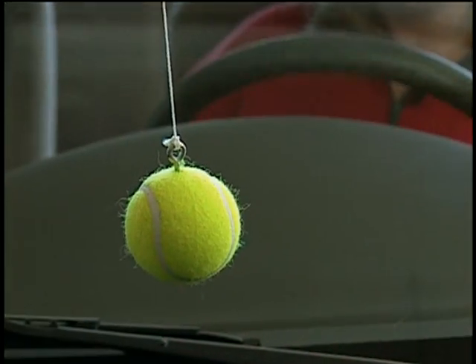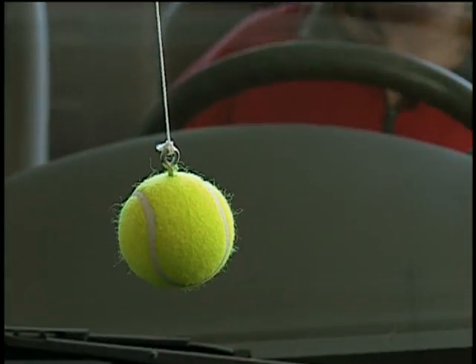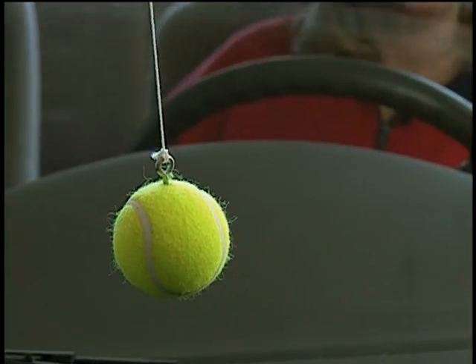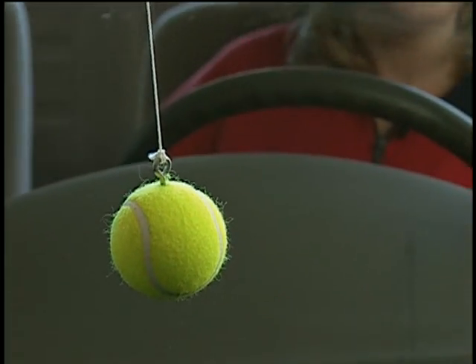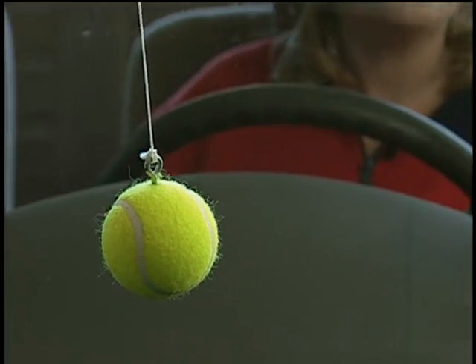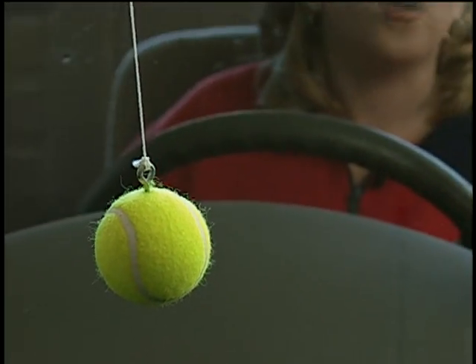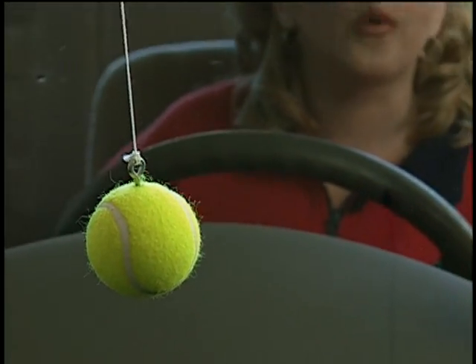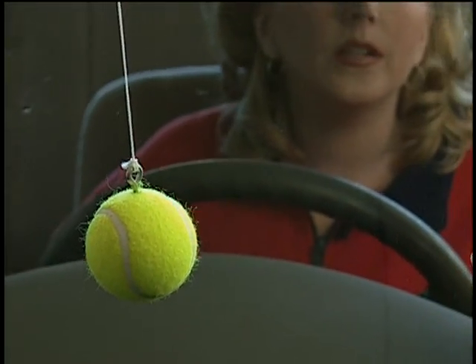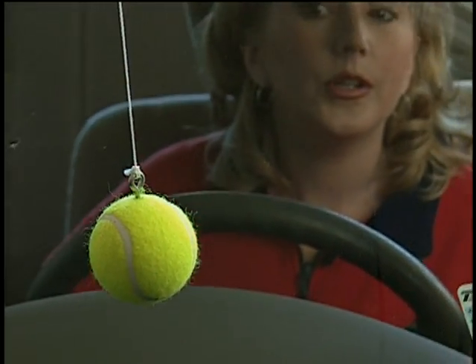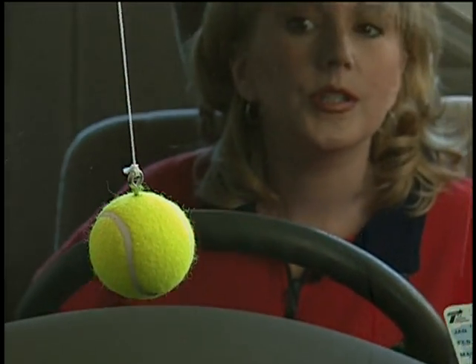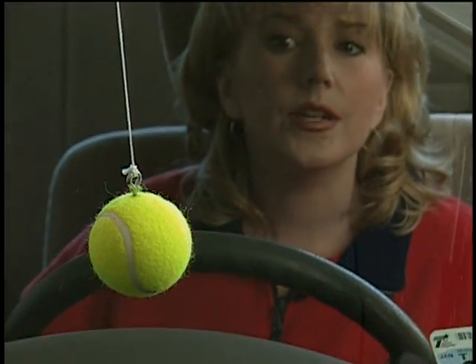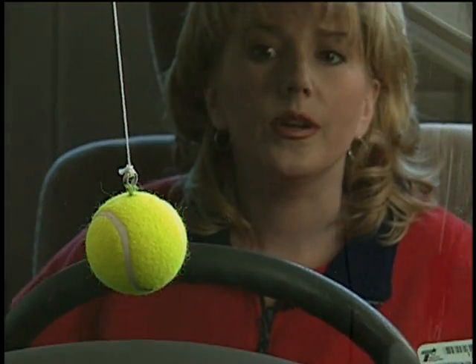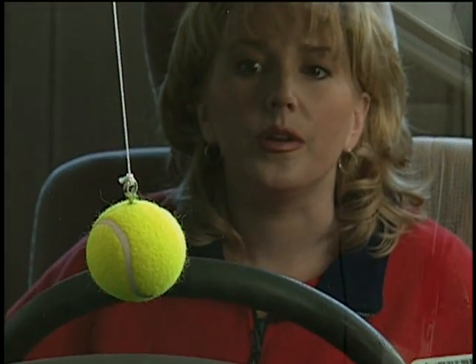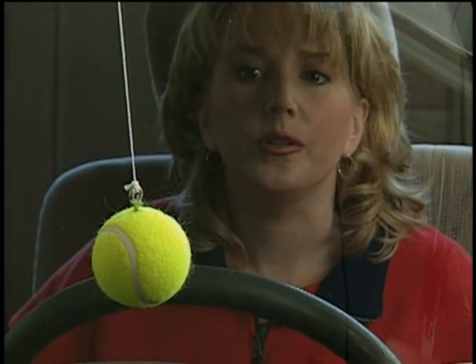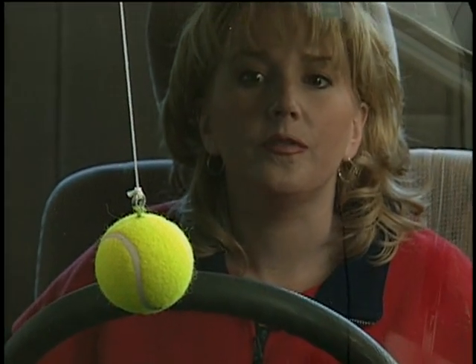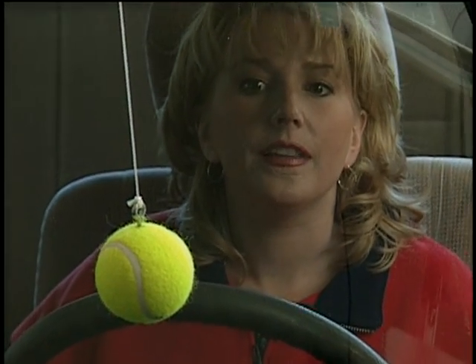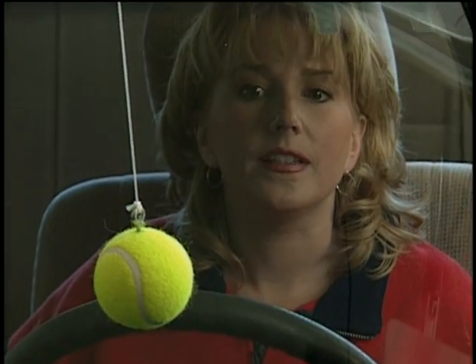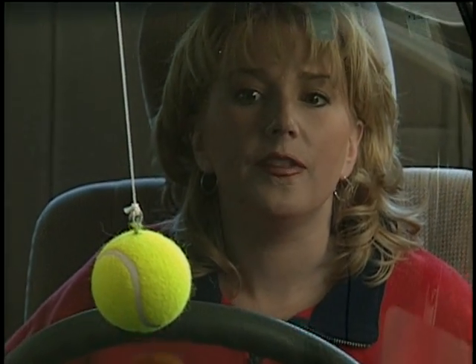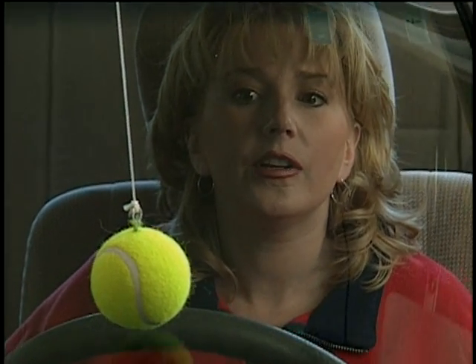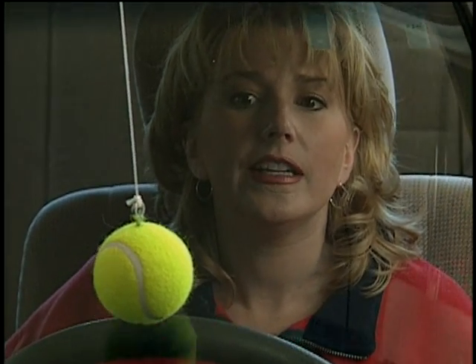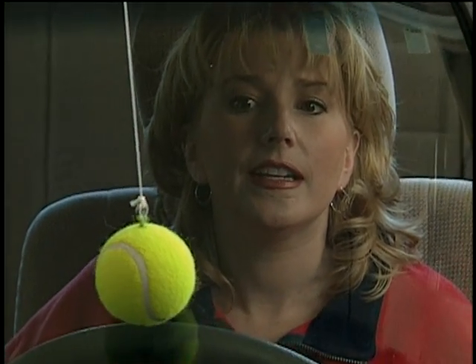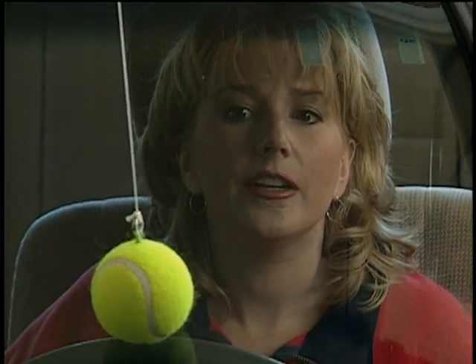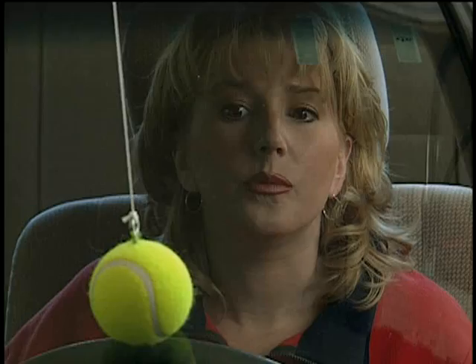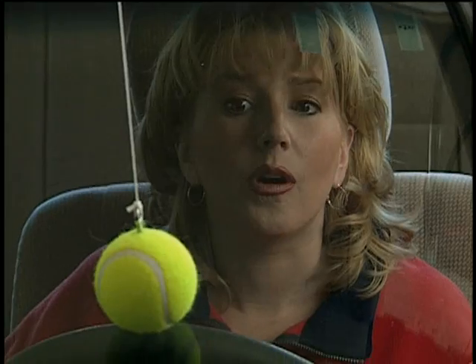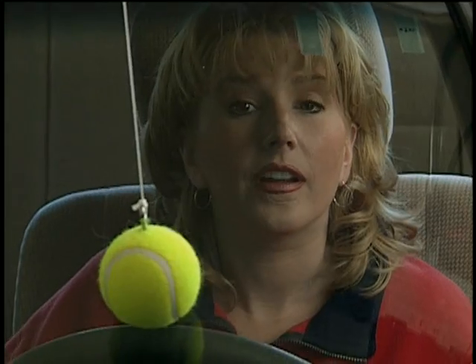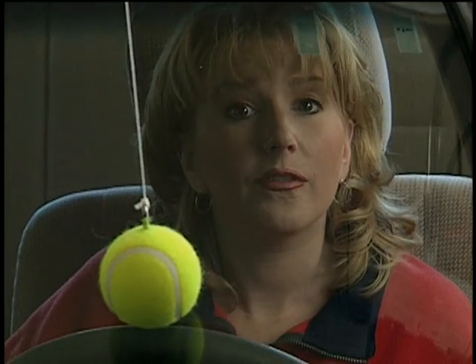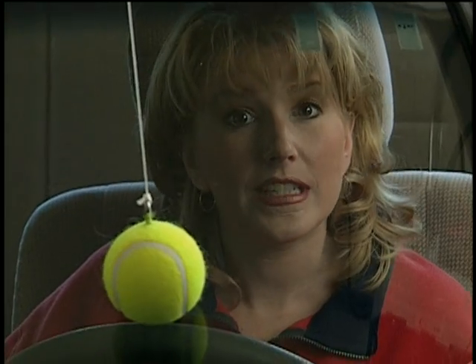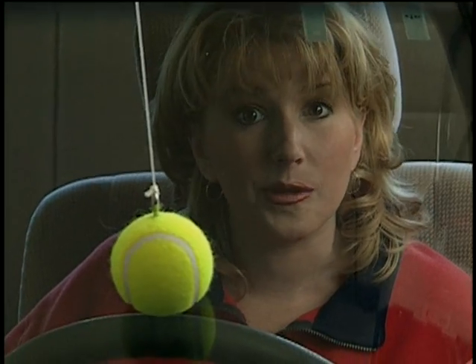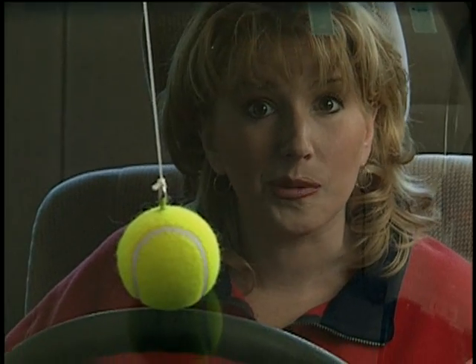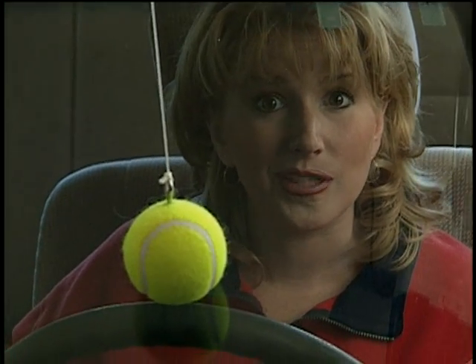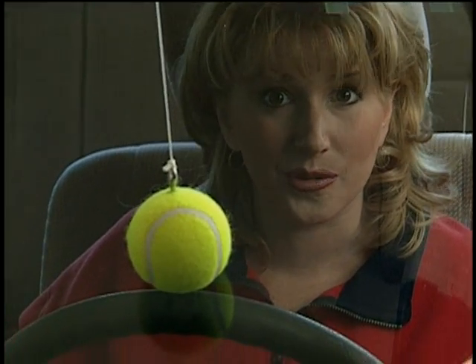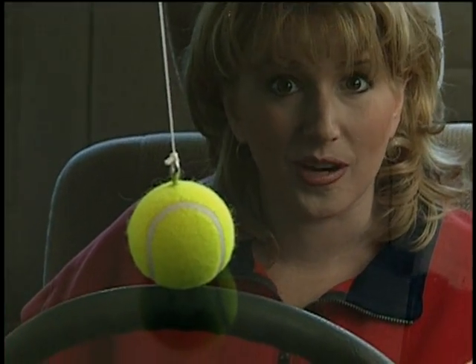If you hang the ball right over your steering wheel, you'll find that it's very easy to hit your mark every time you pull into the garage.